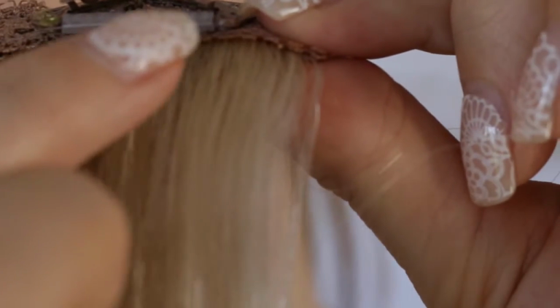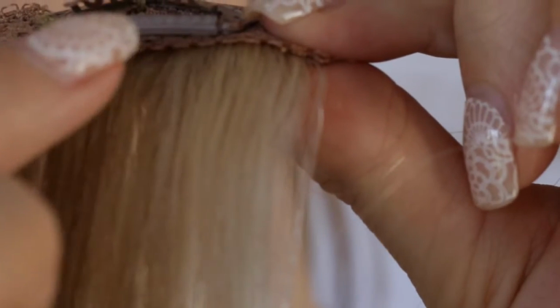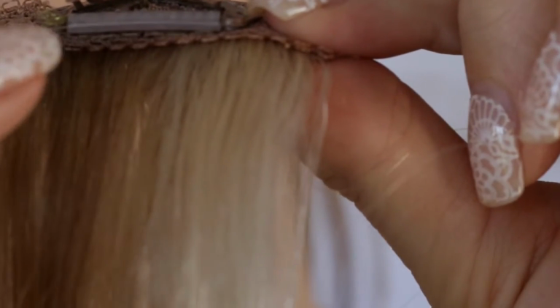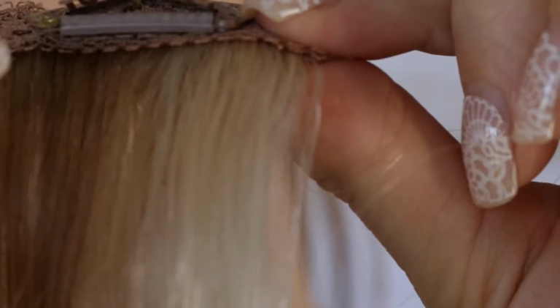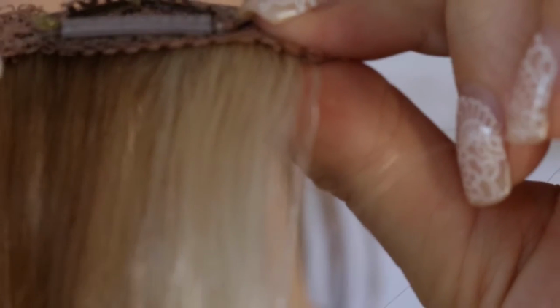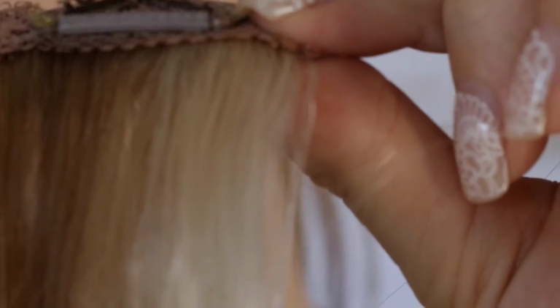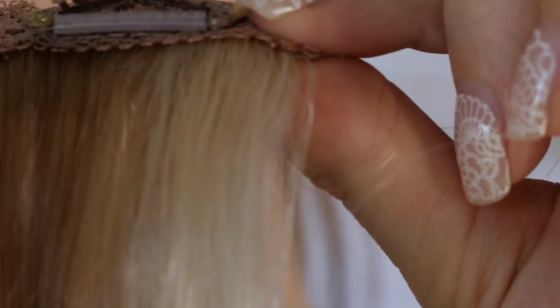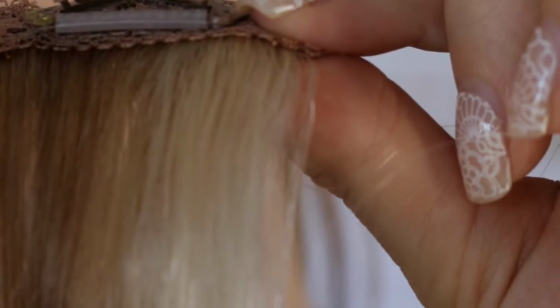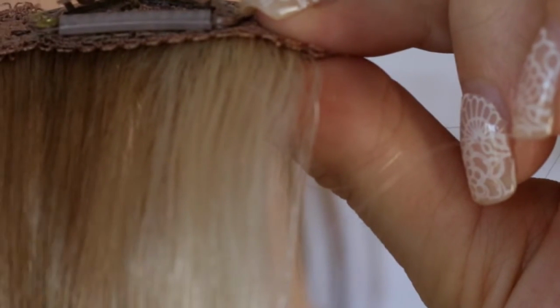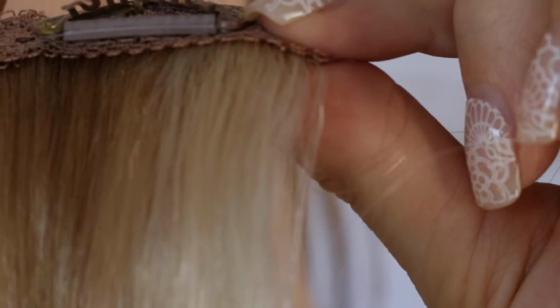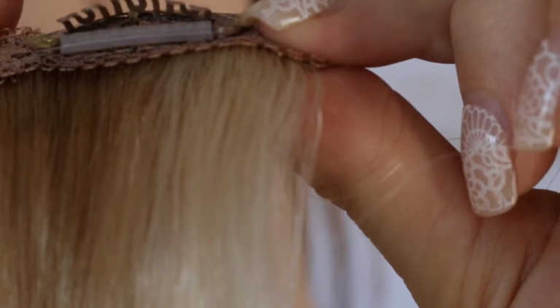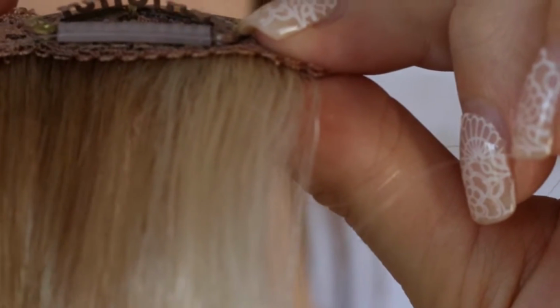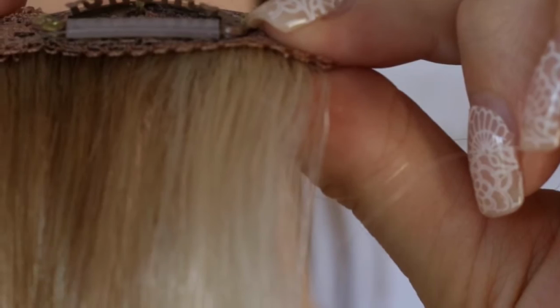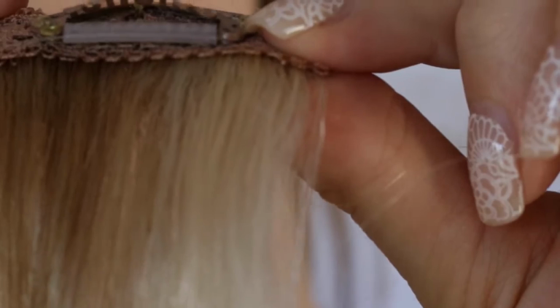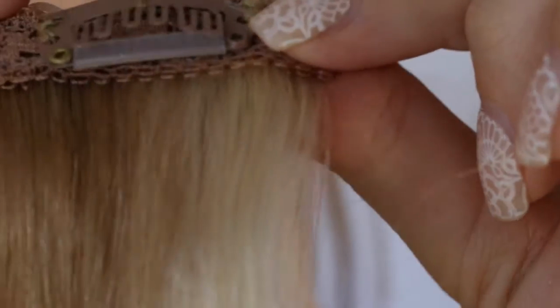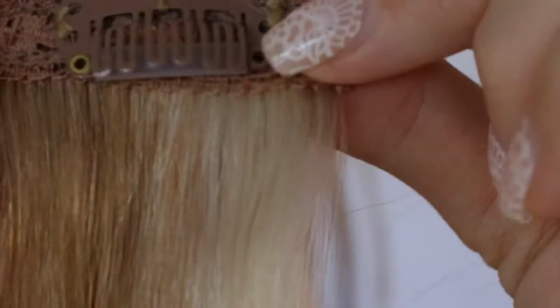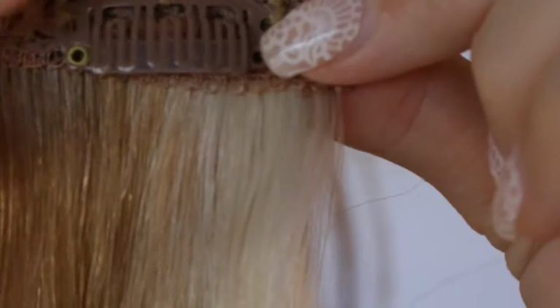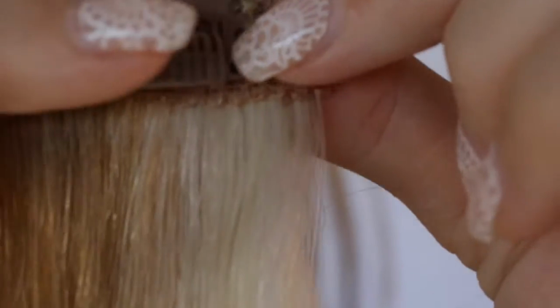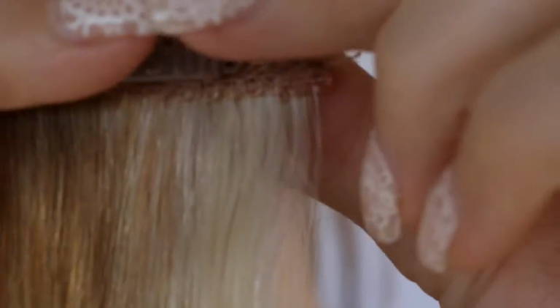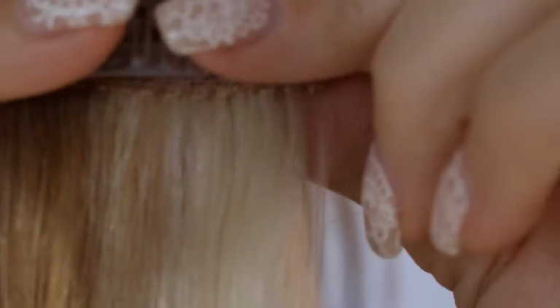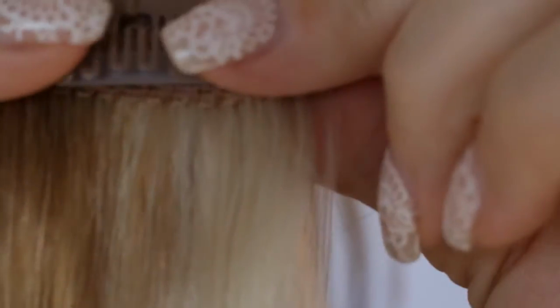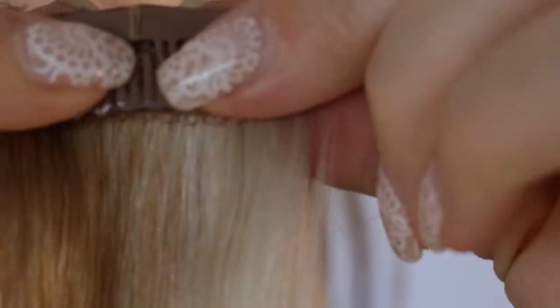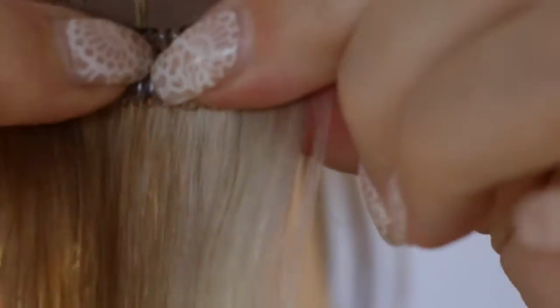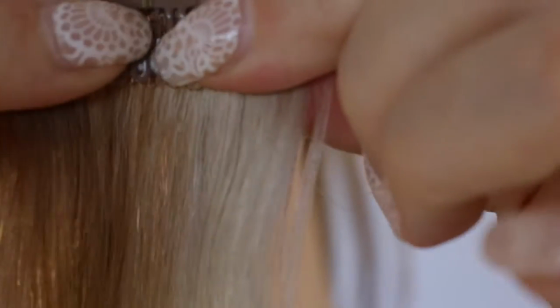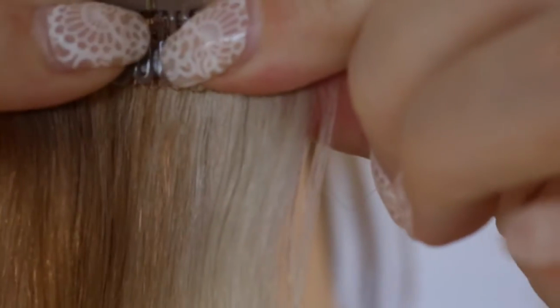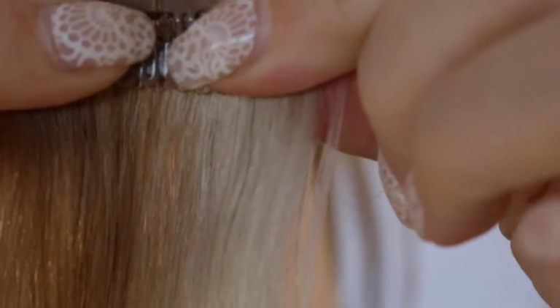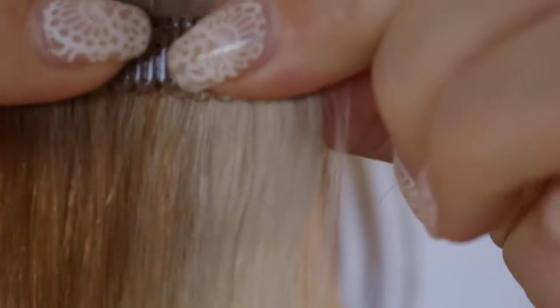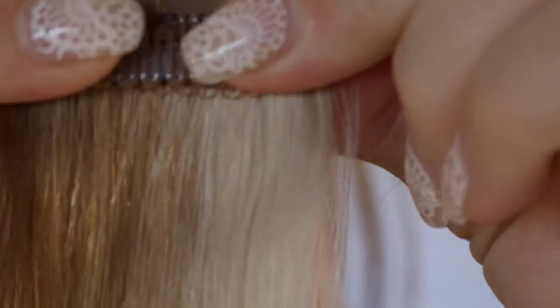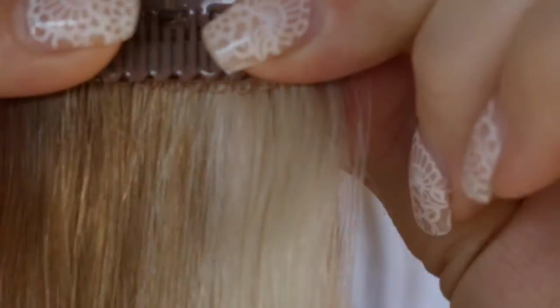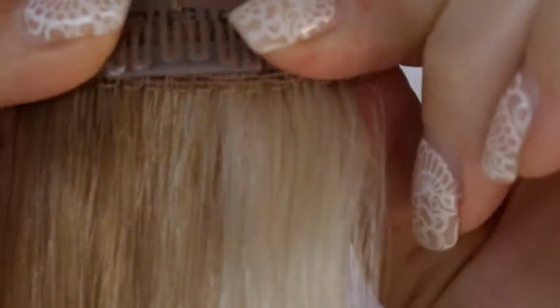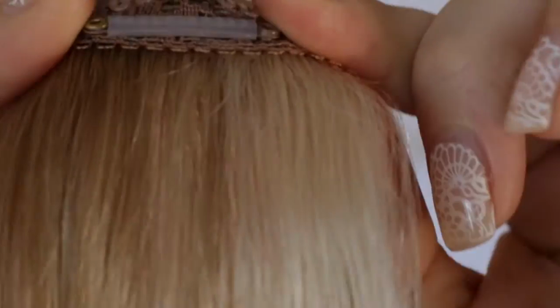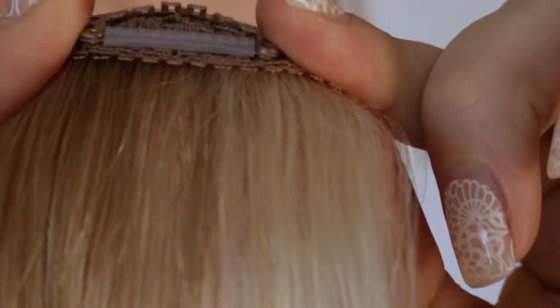One of Front Row's best features are their super sturdy and secure clips fitted with a silicone grip.